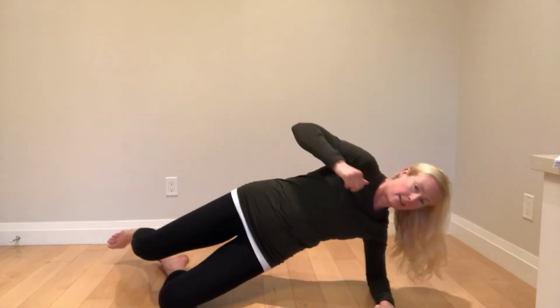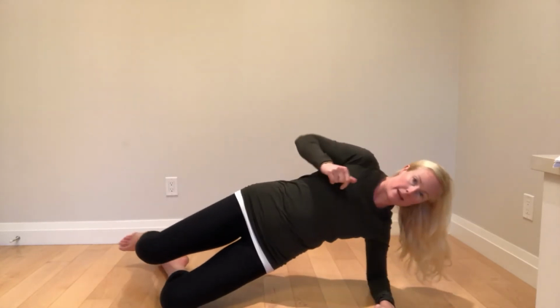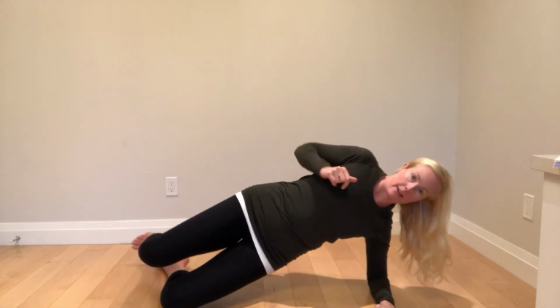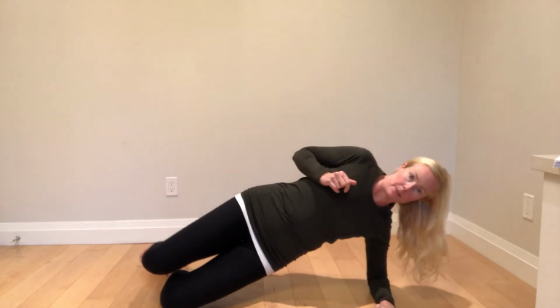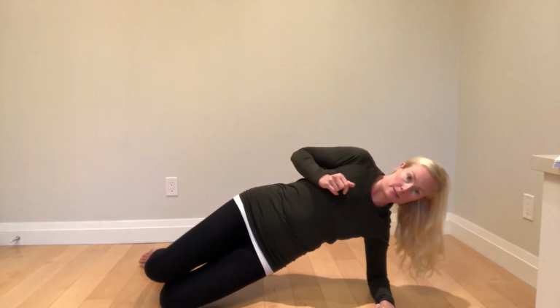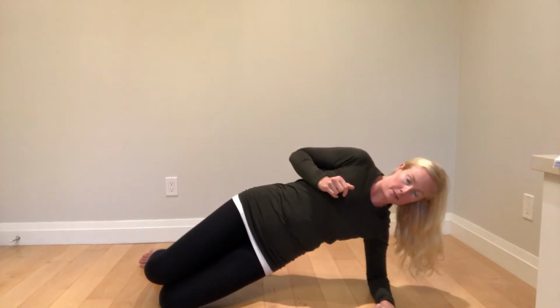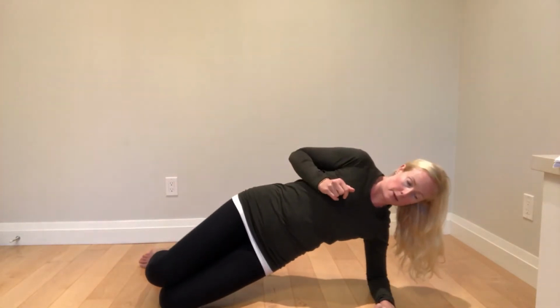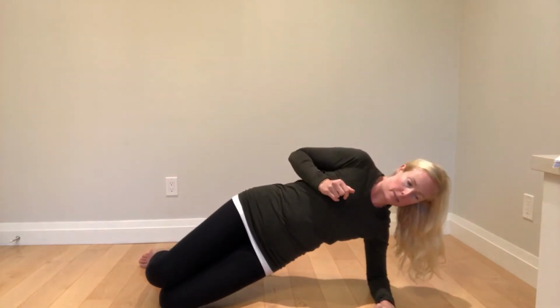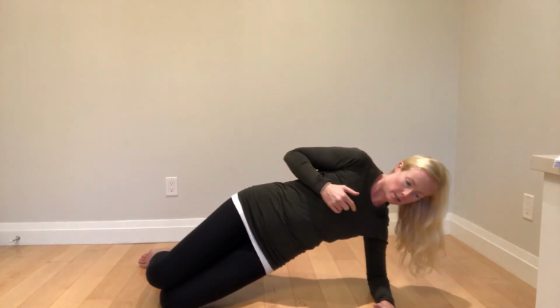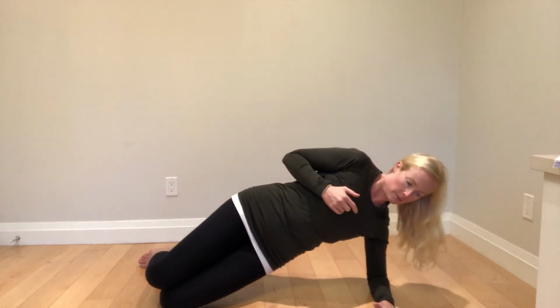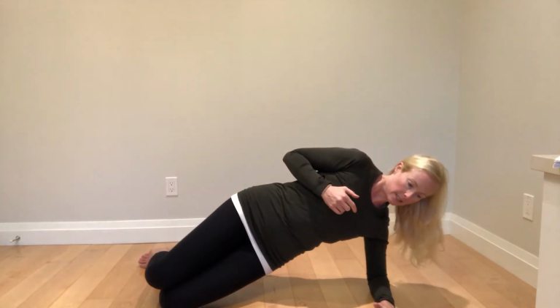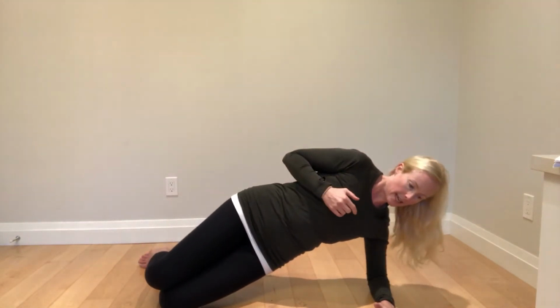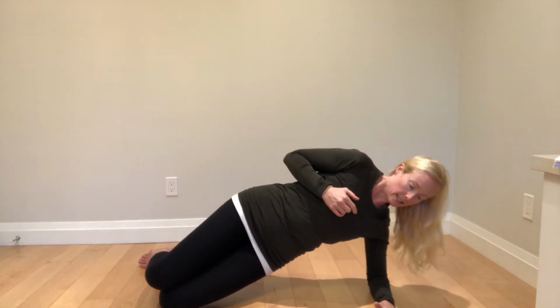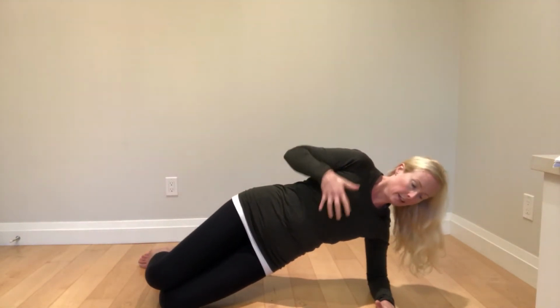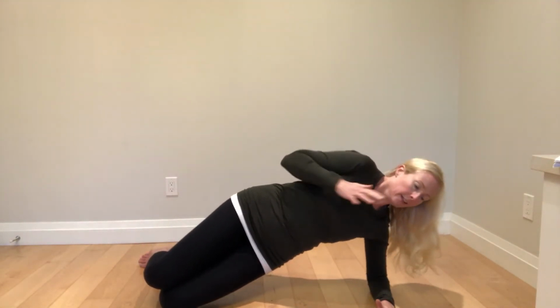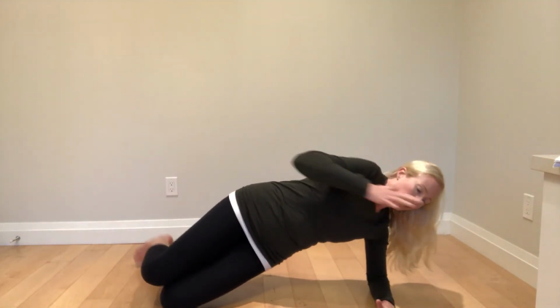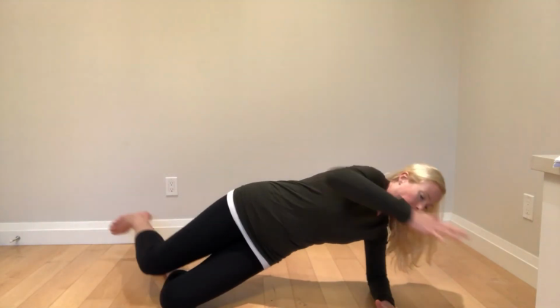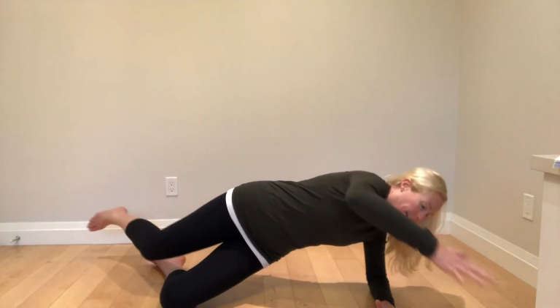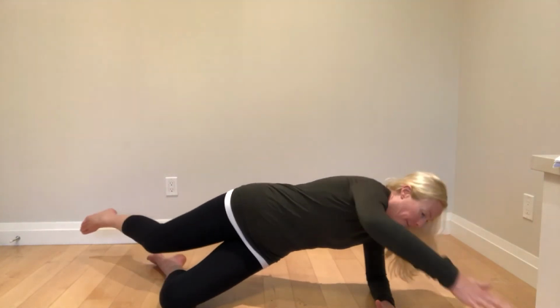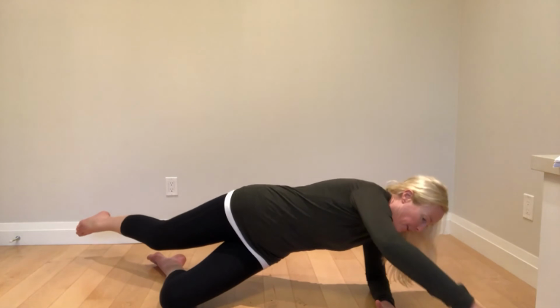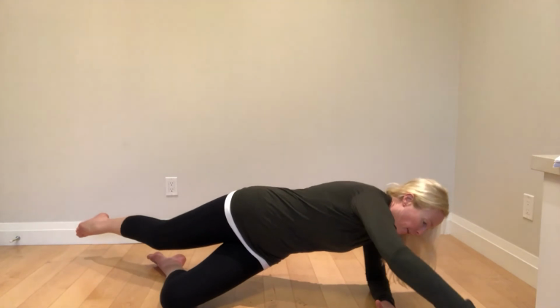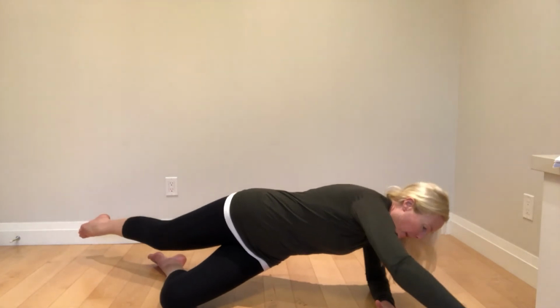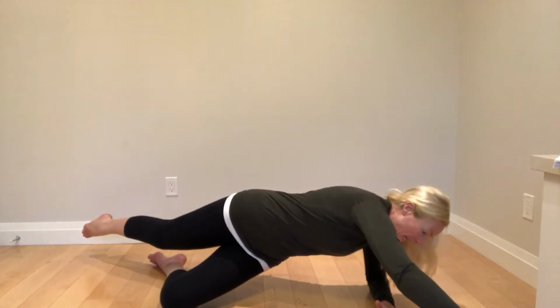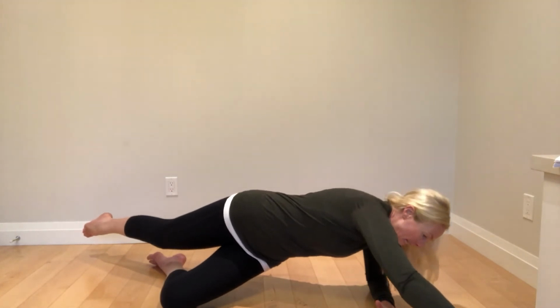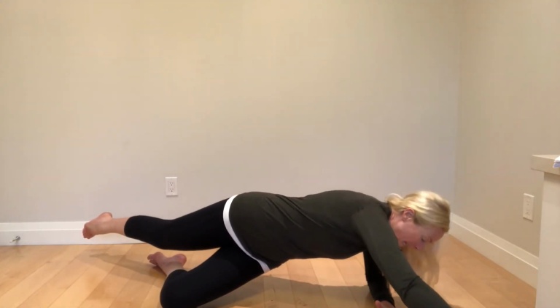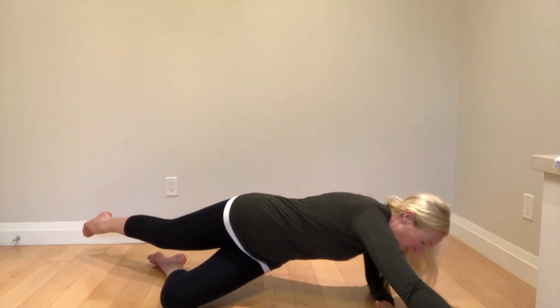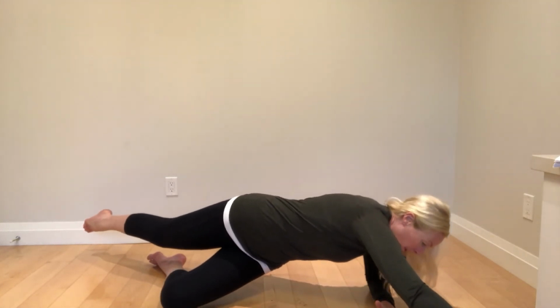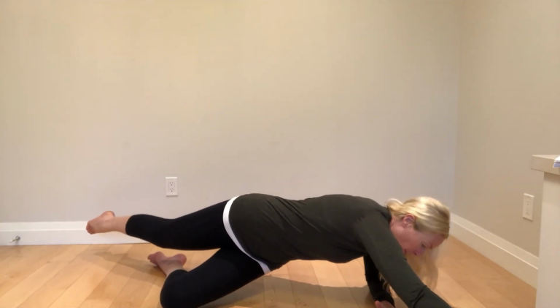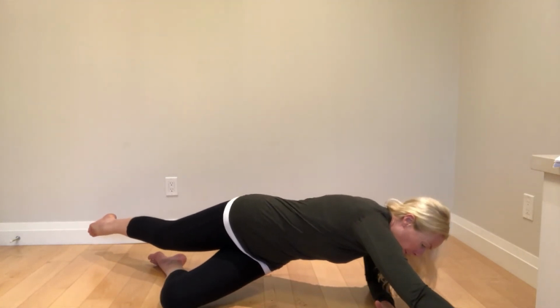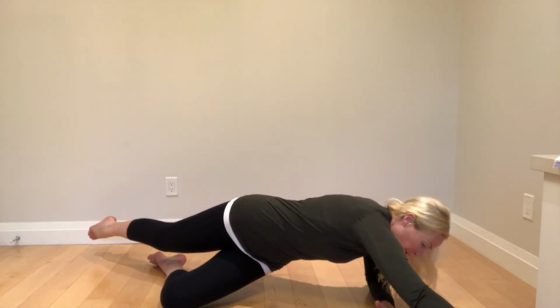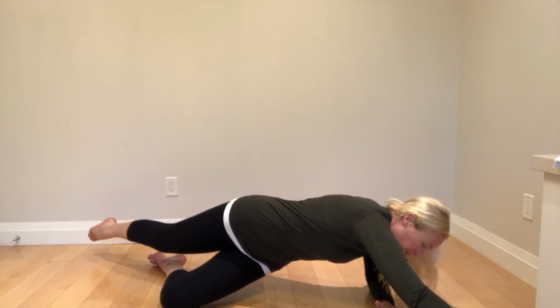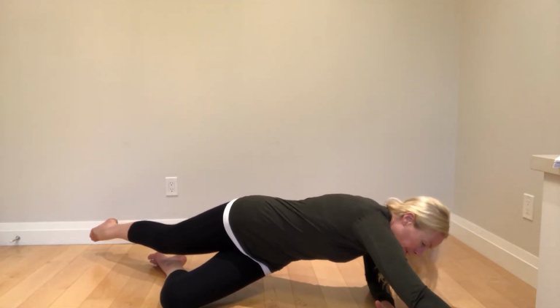Come back up into a square position. Reset and off you go. Eccentric neural groove.